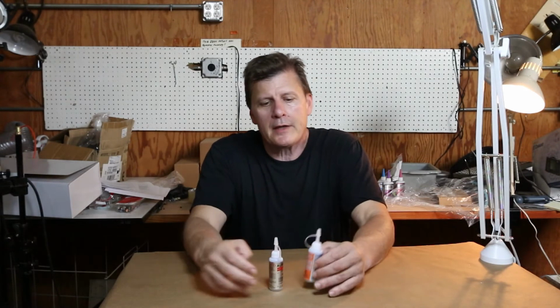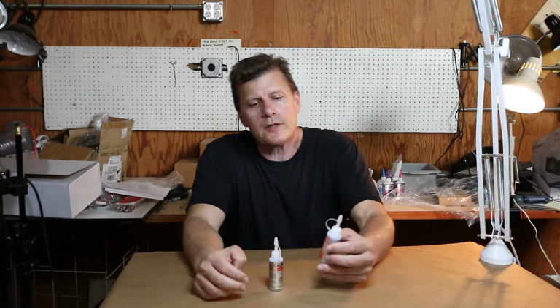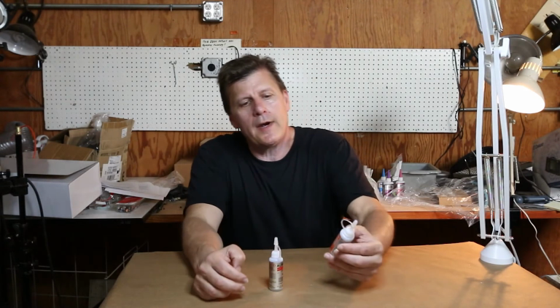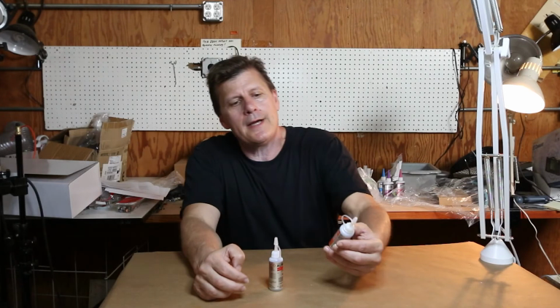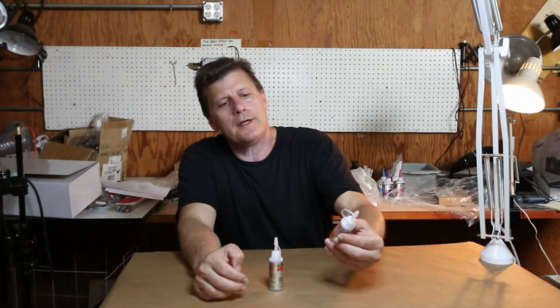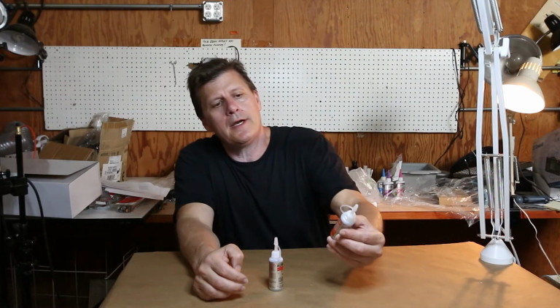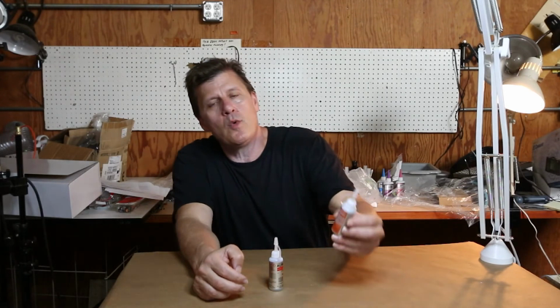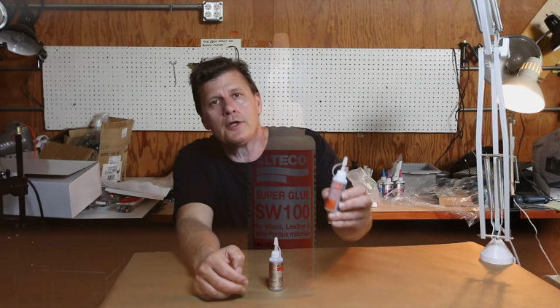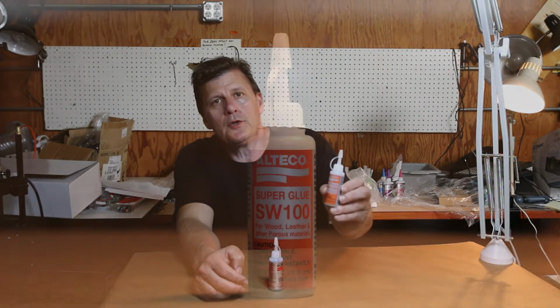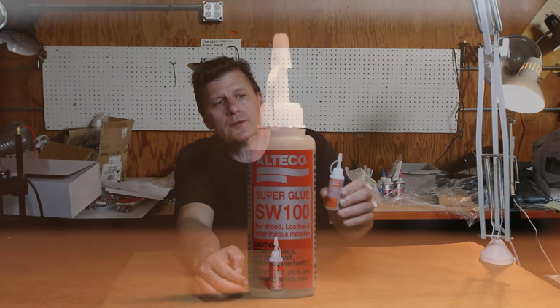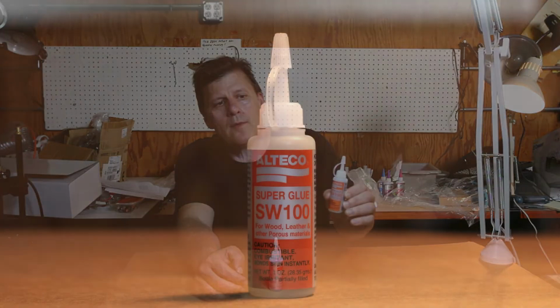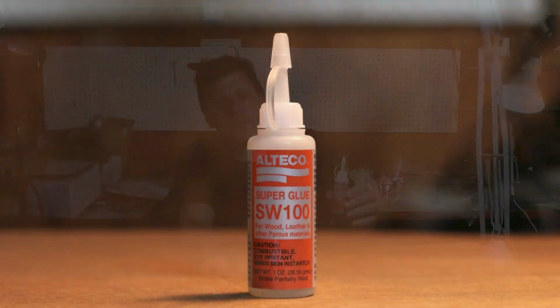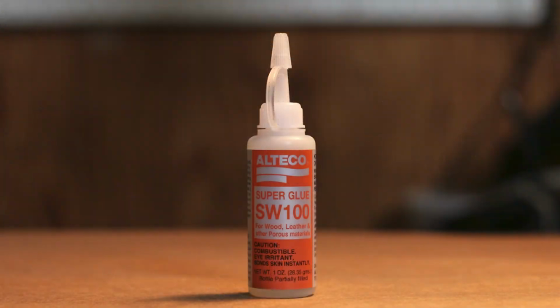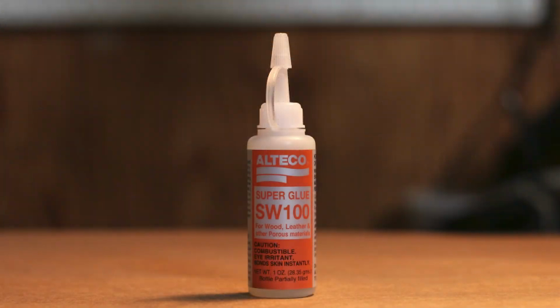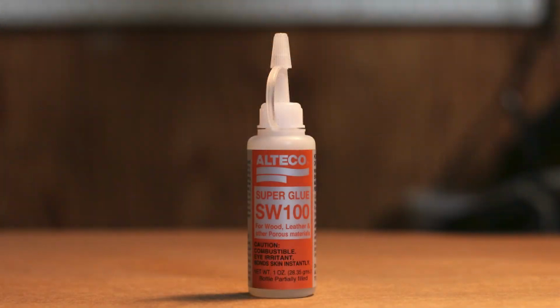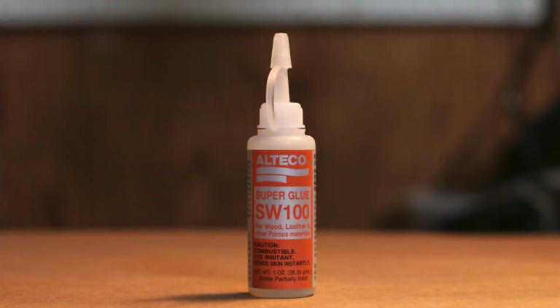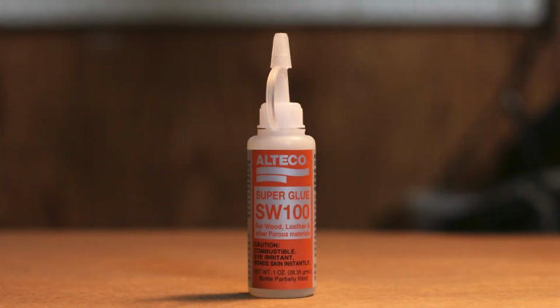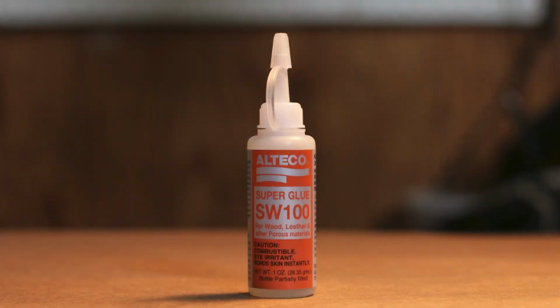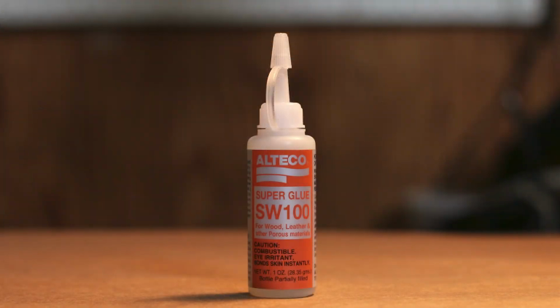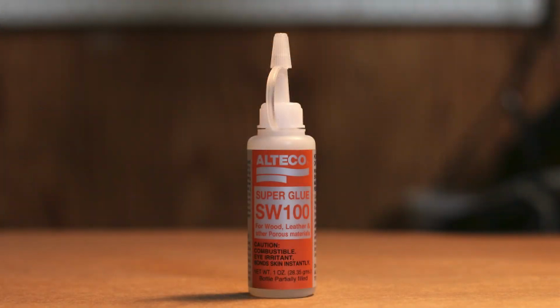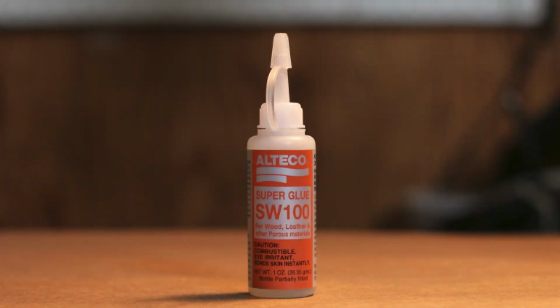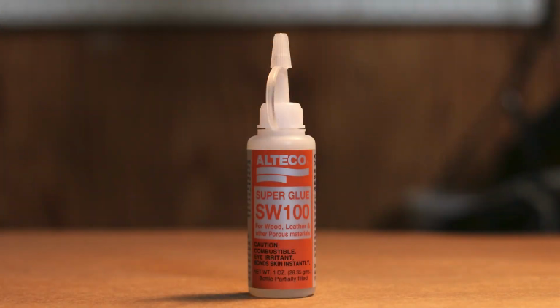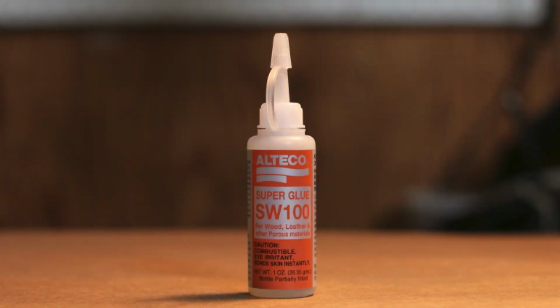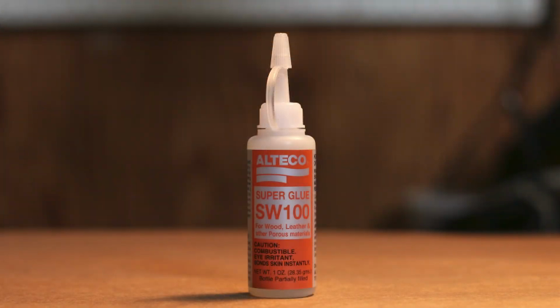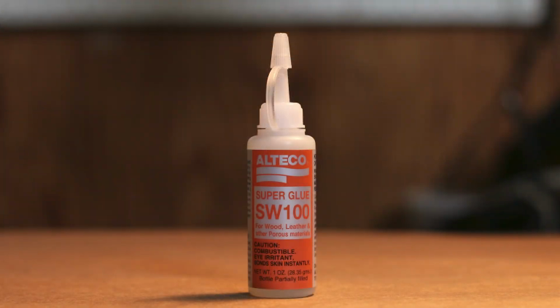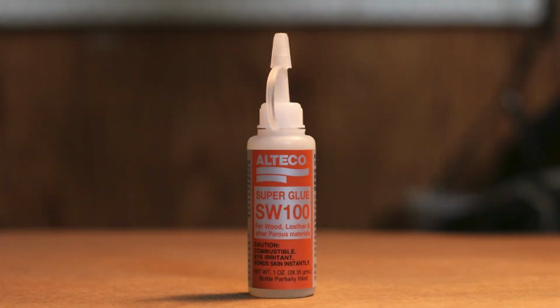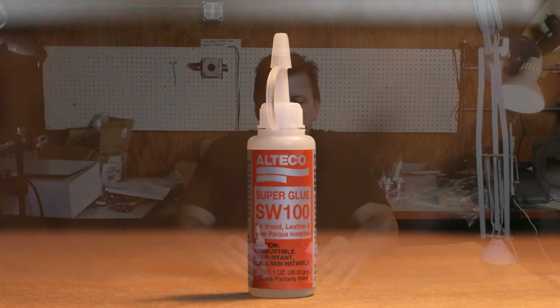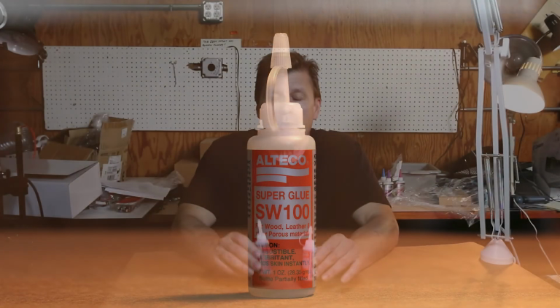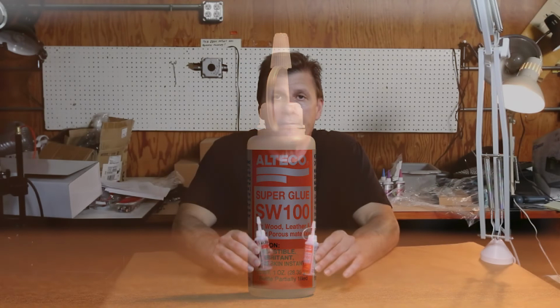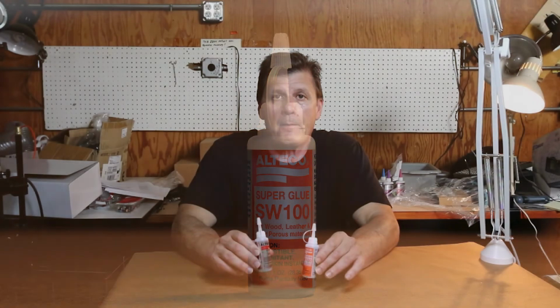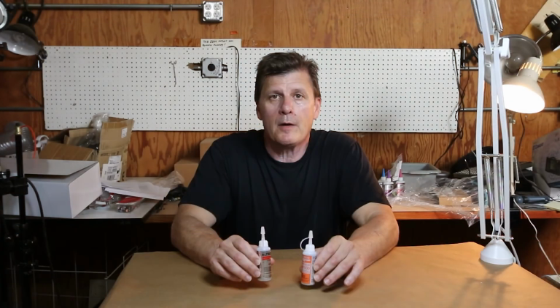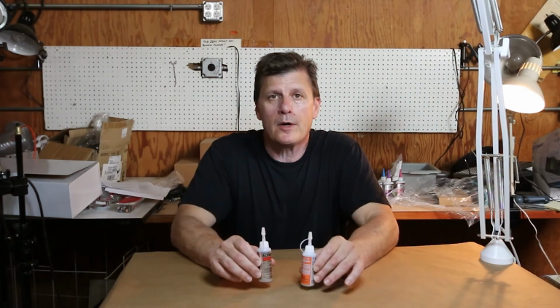Alteco also has a wood glue, which we also make available. Two CA glues by Alteco from Micomark.